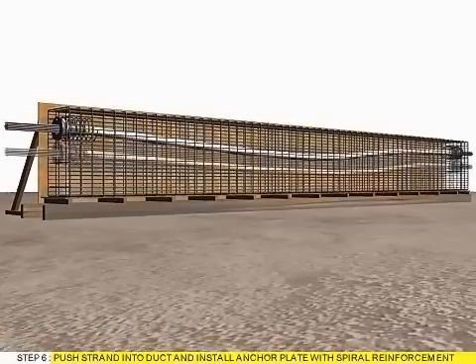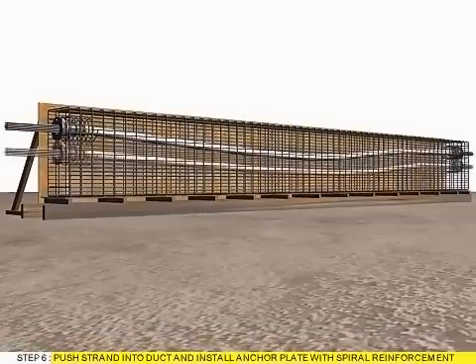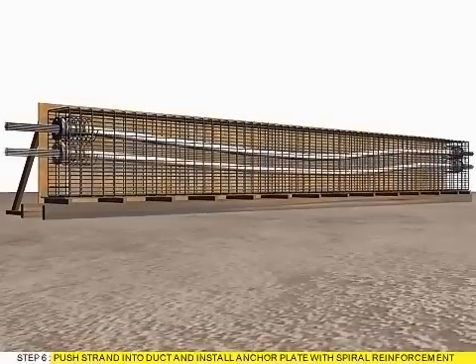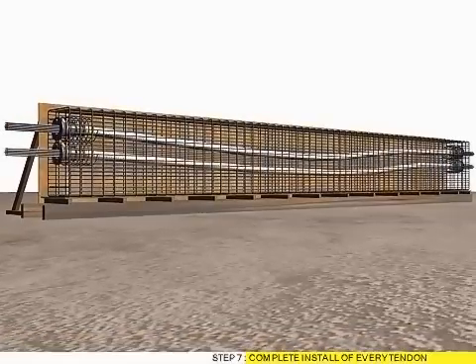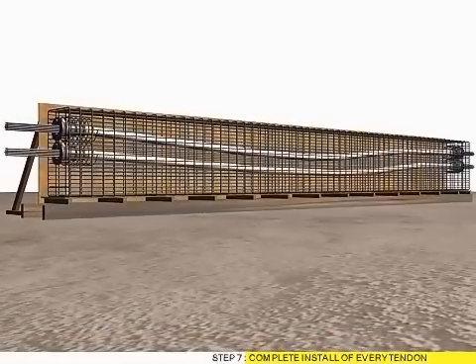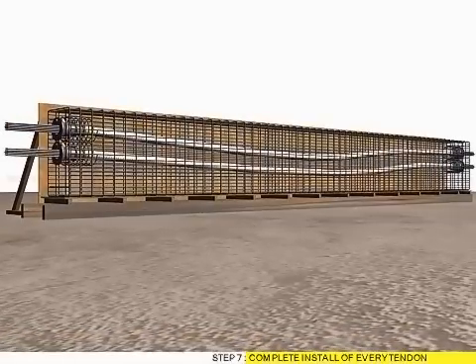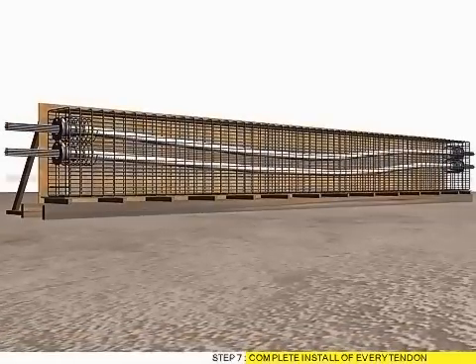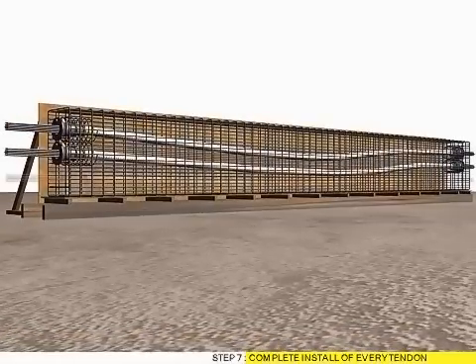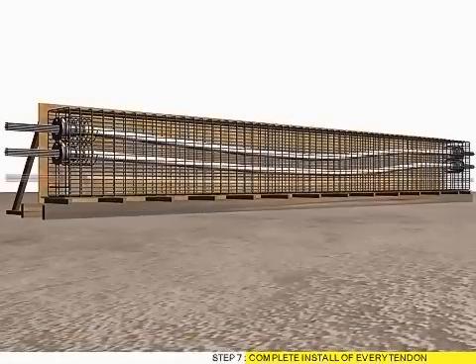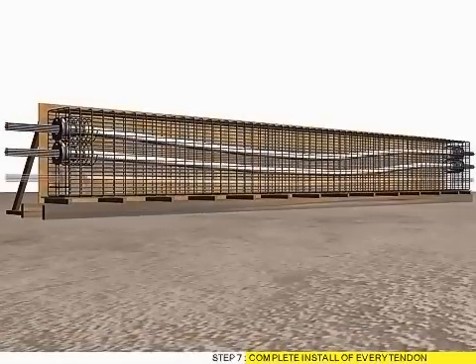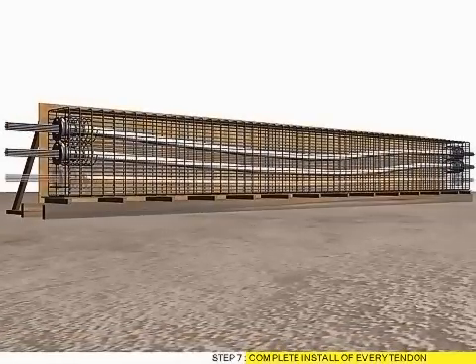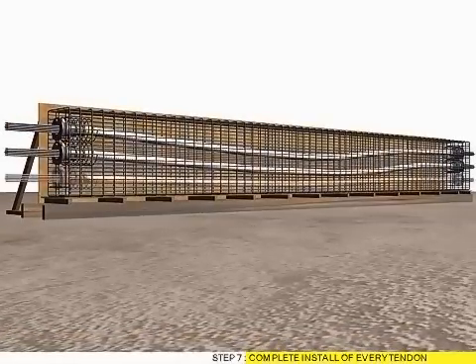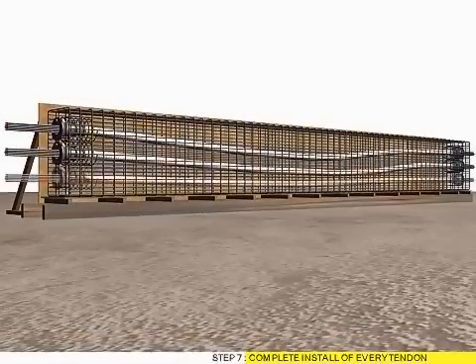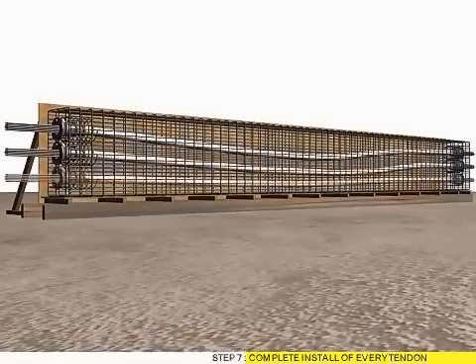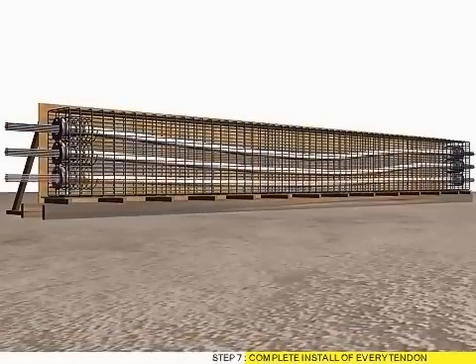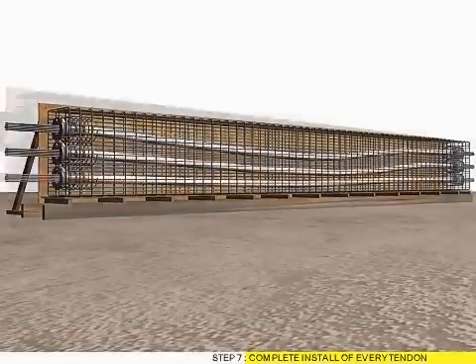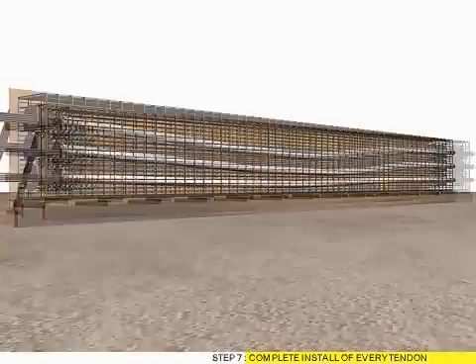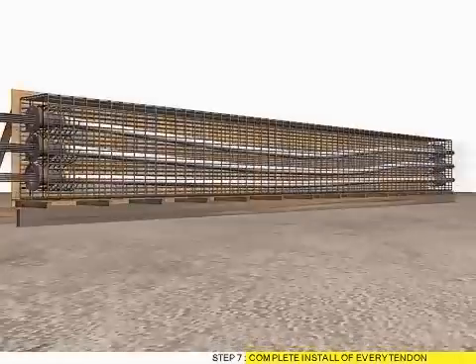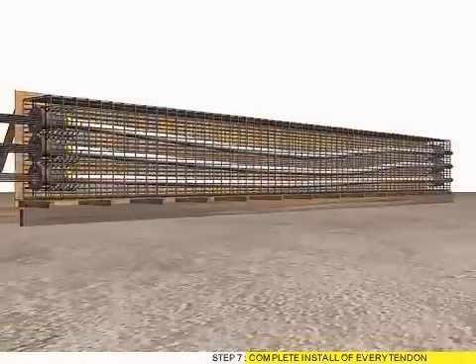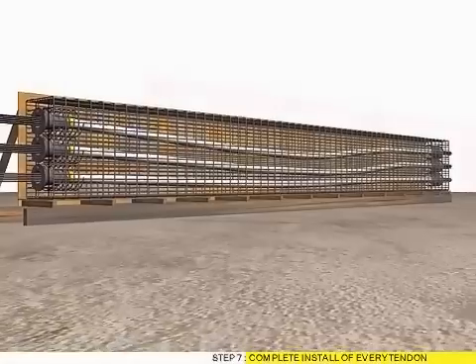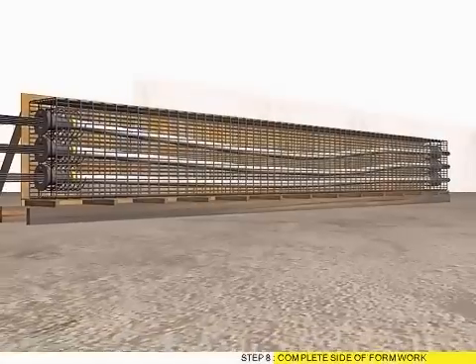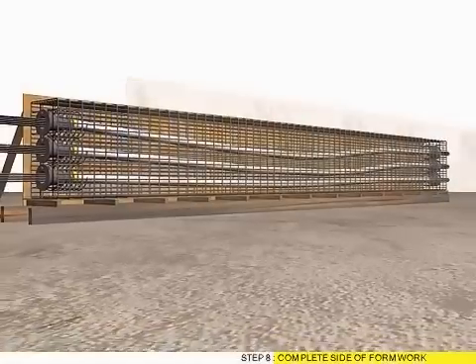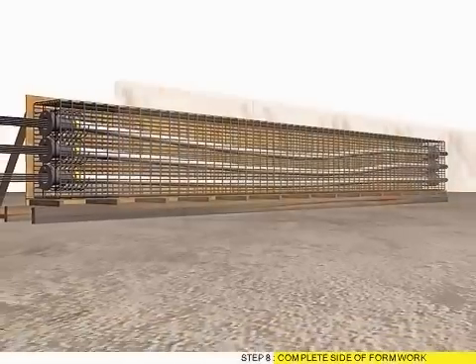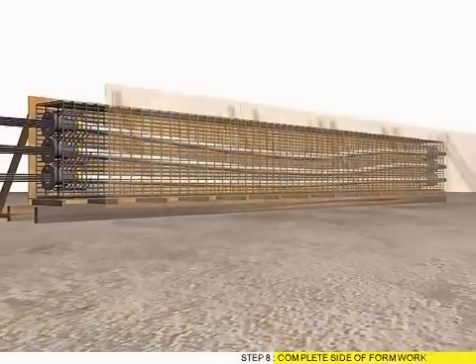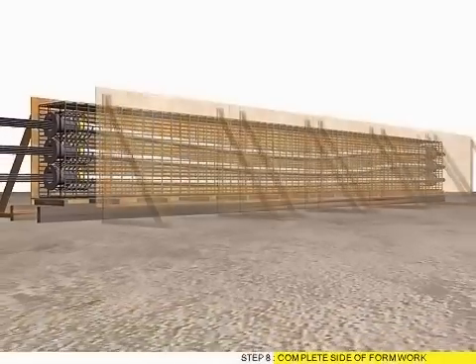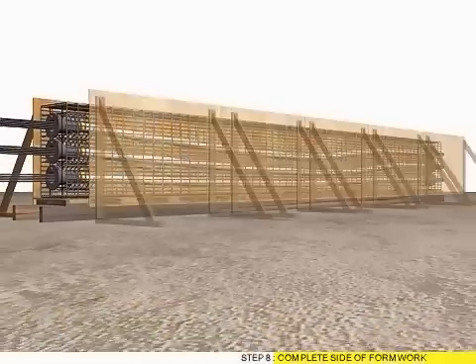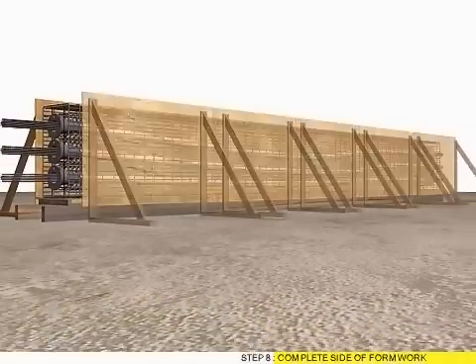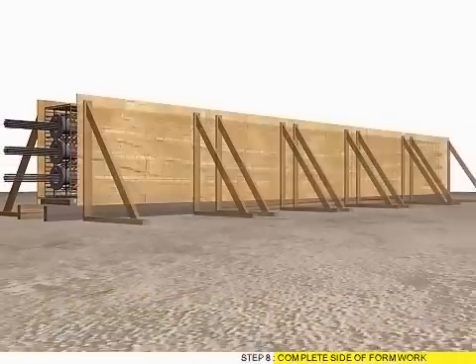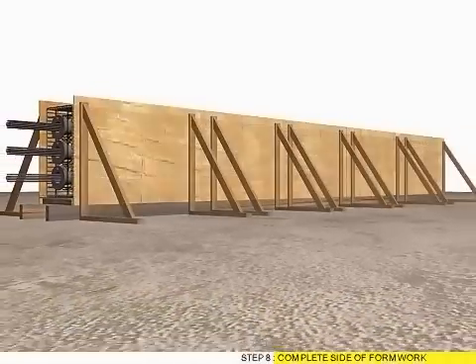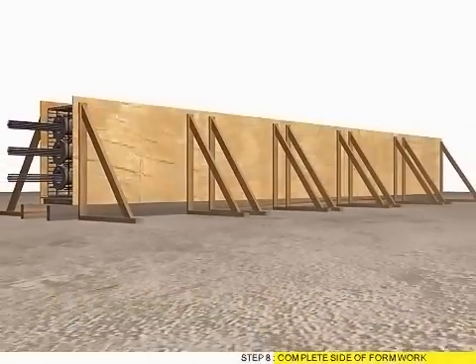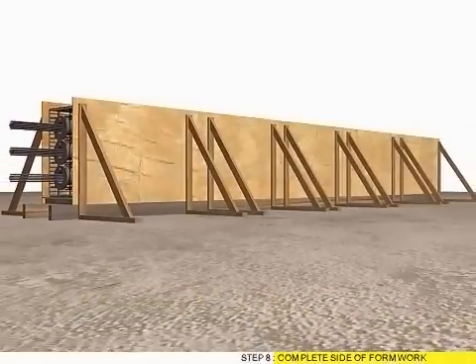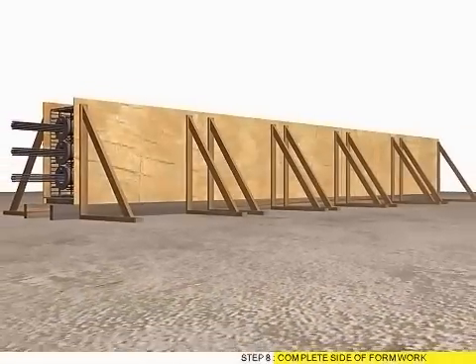Step 7: Complete Install of Every Tendon. Step 8: Complete Site Formwork.